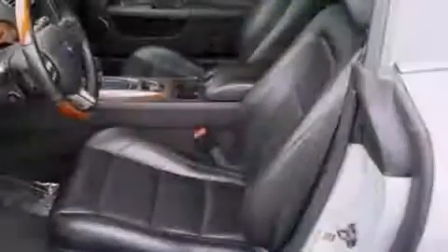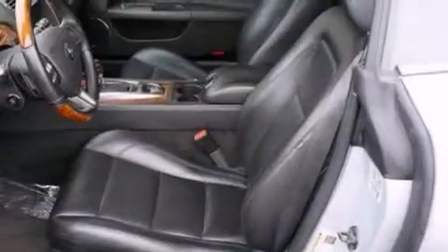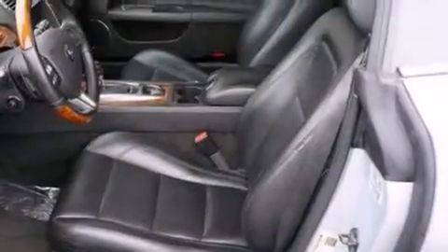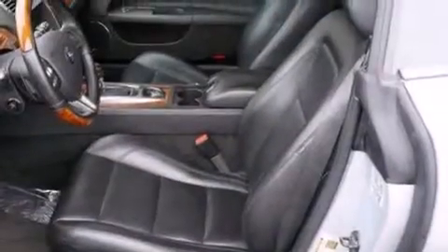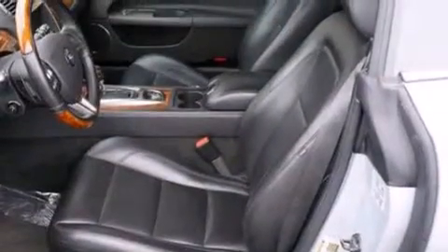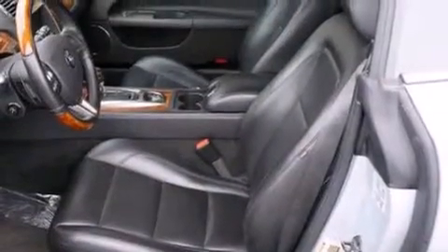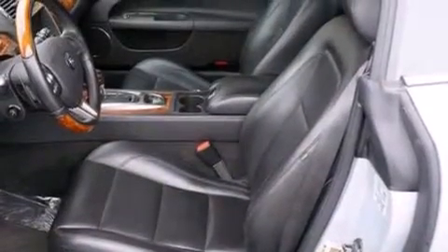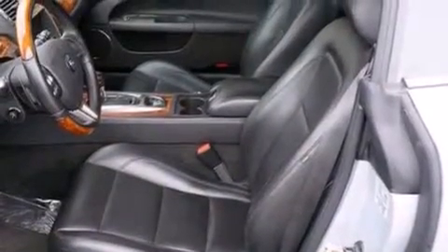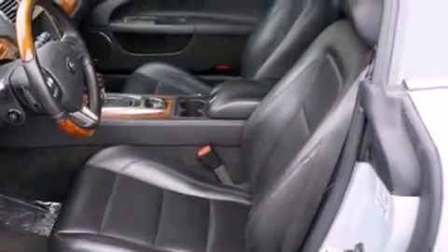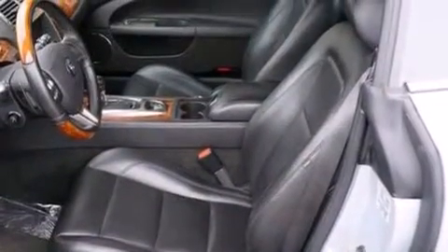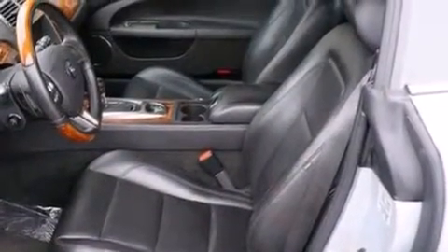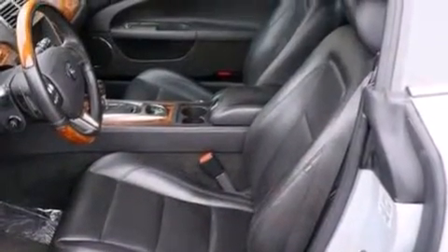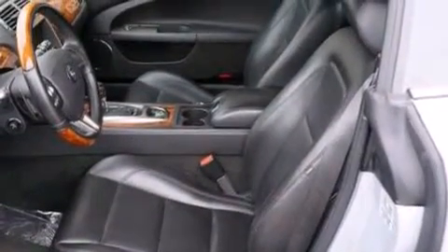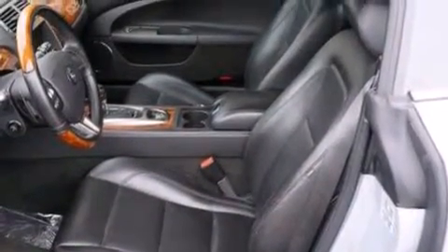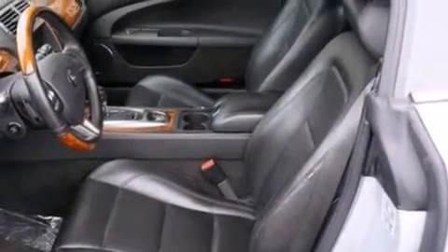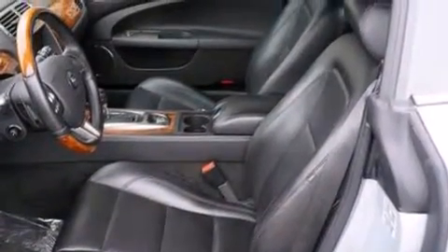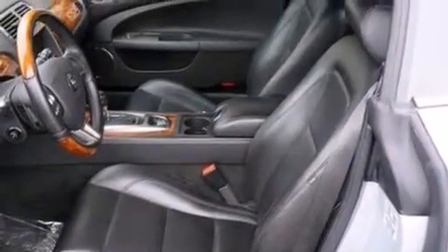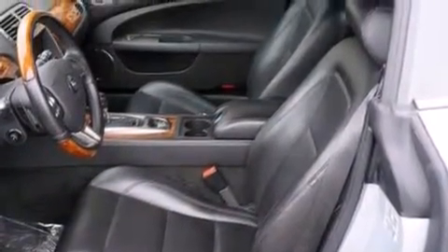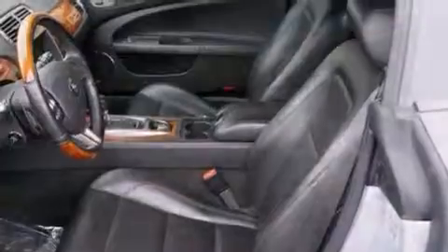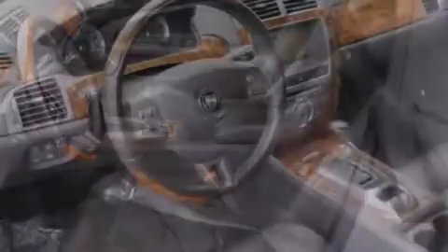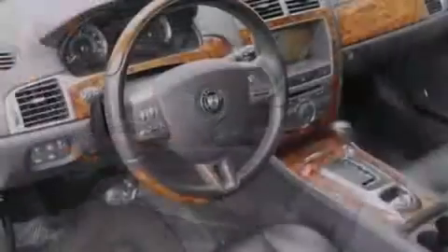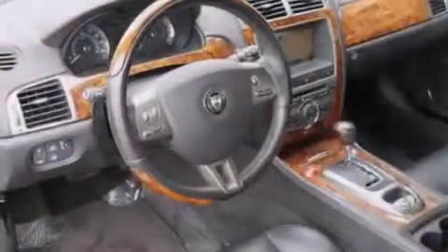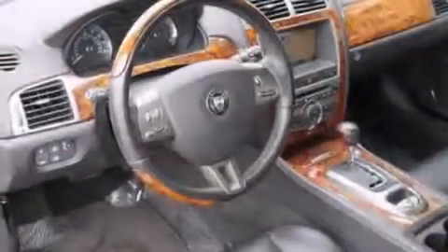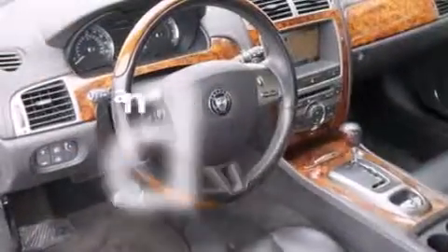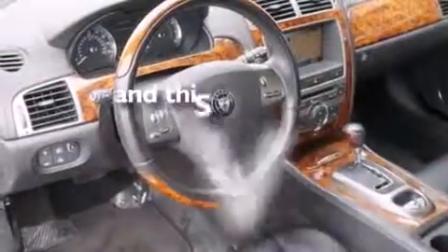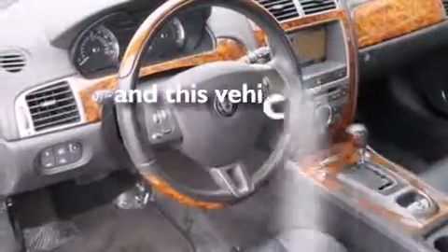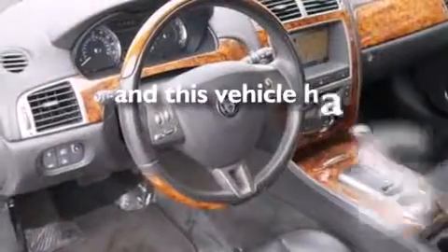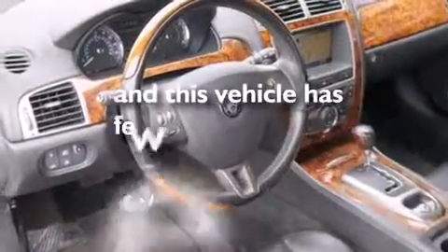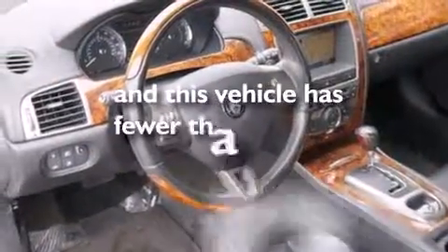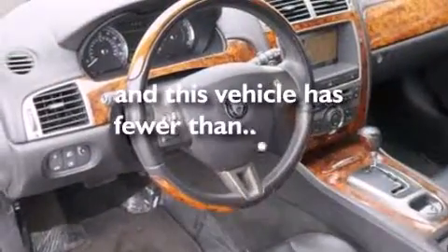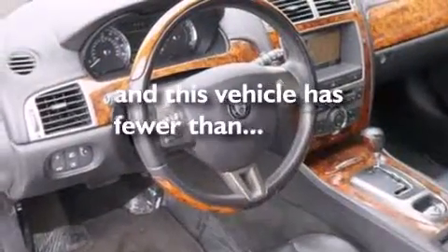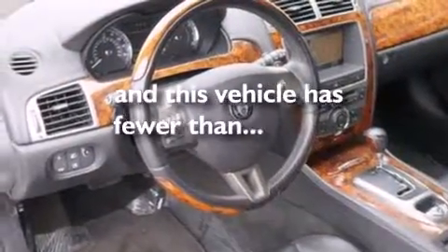Dual airbags, air conditioning, an auto-dimming rearview mirror are also included, and this vehicle has less than 33,000 miles.